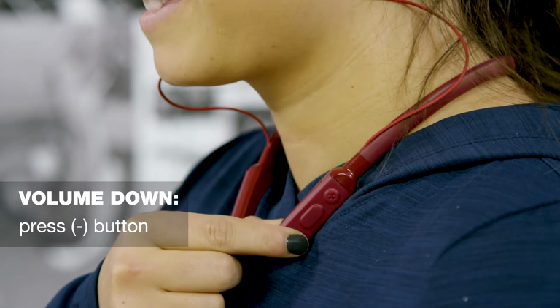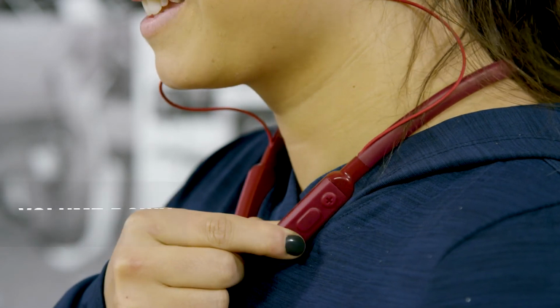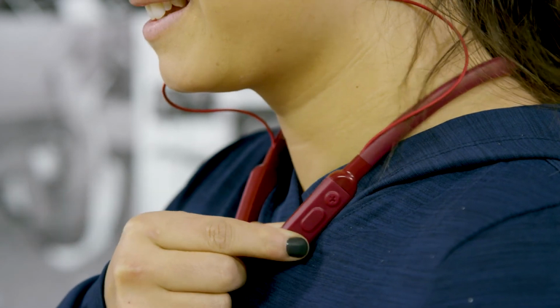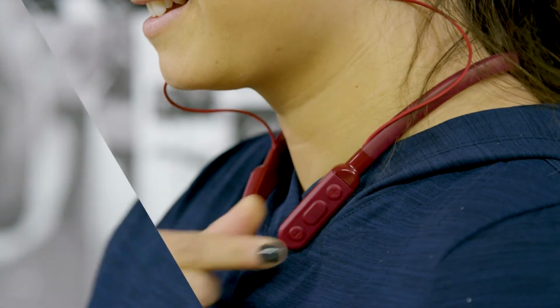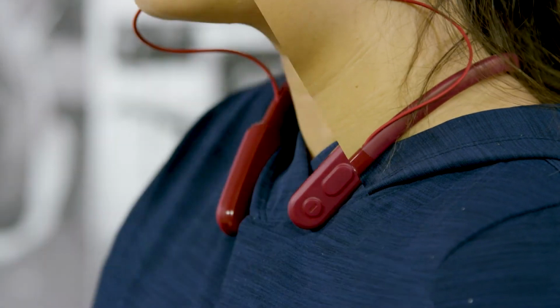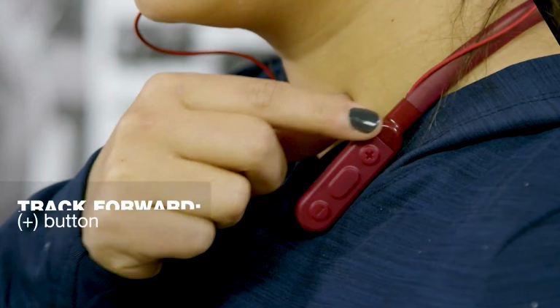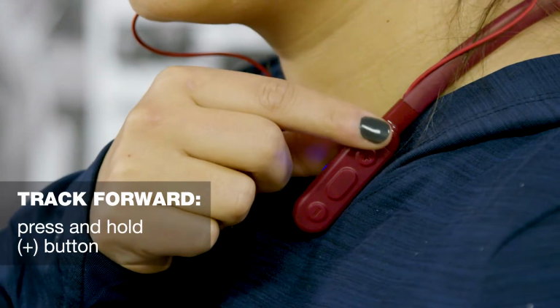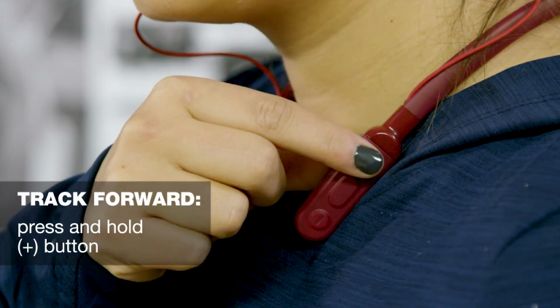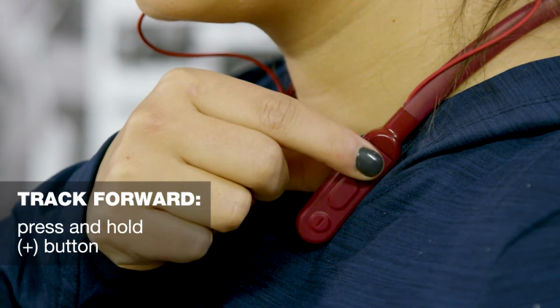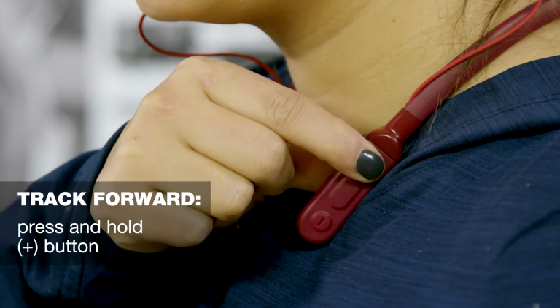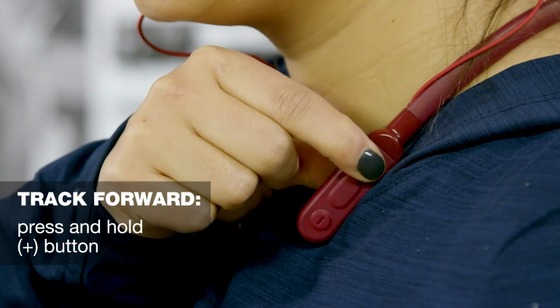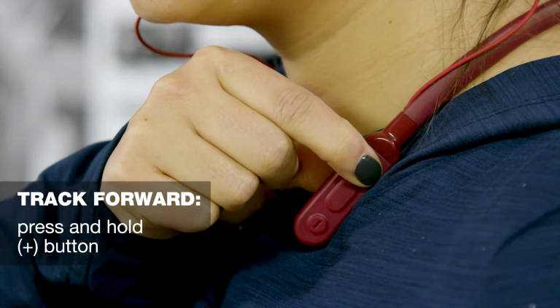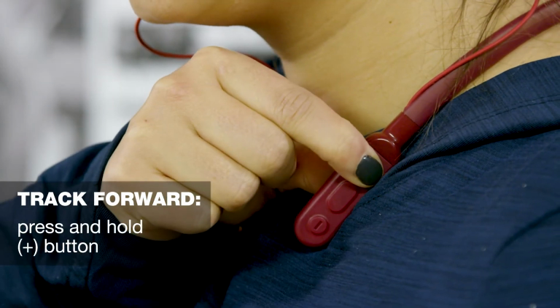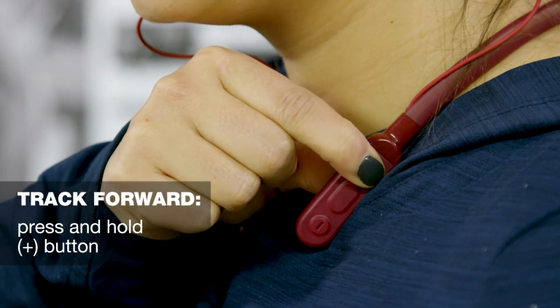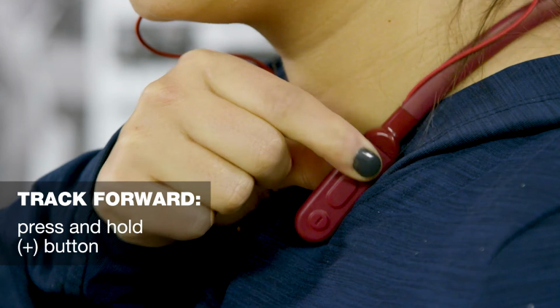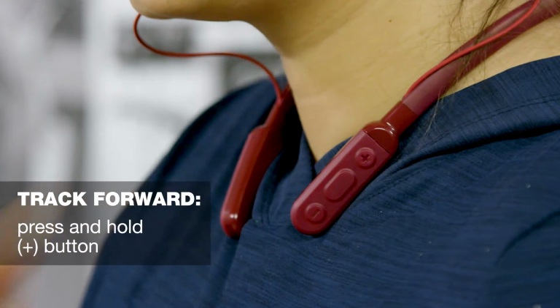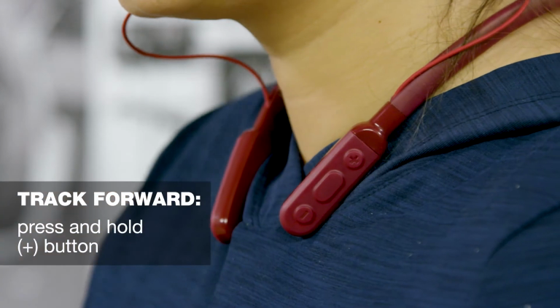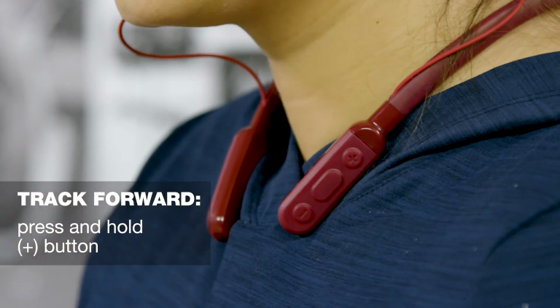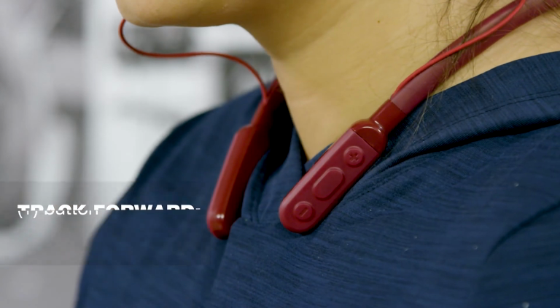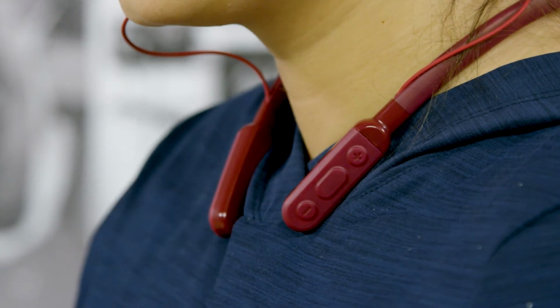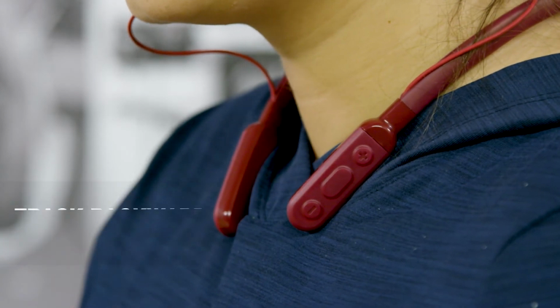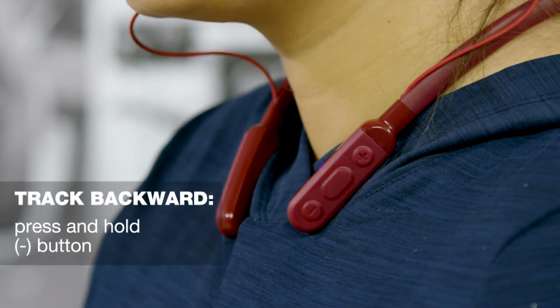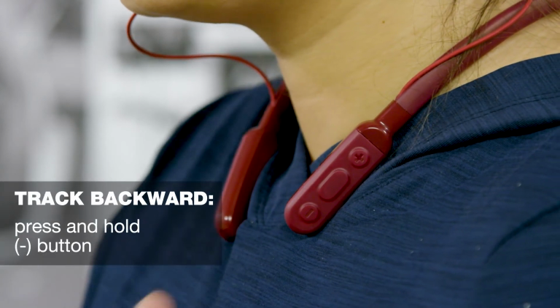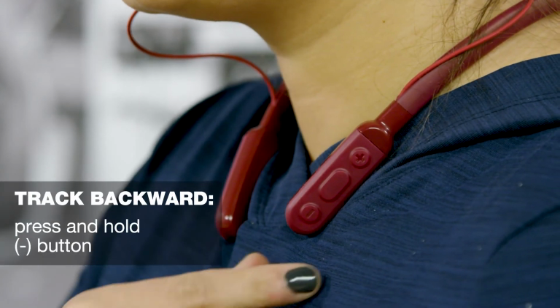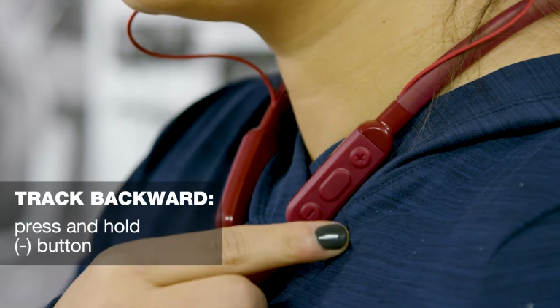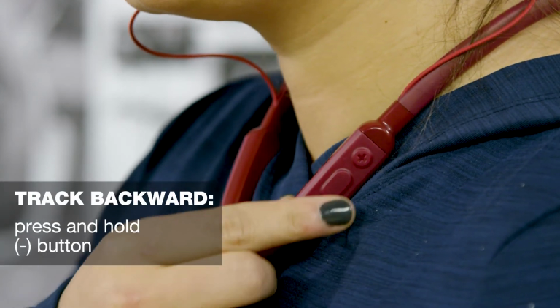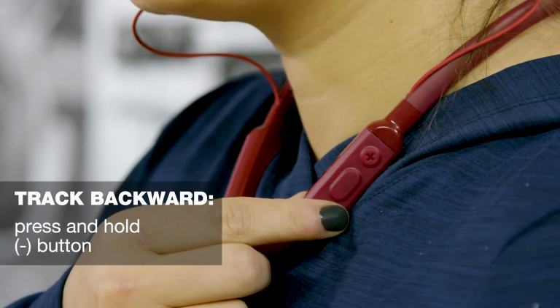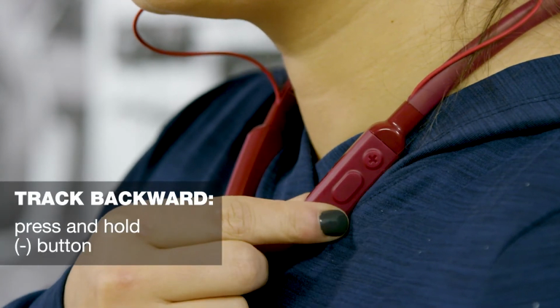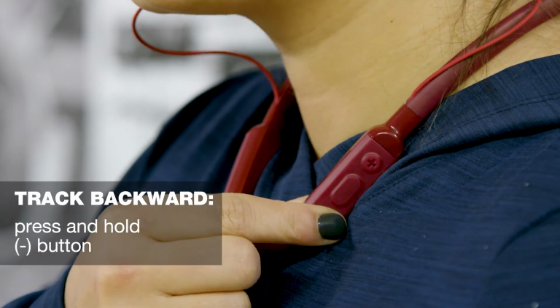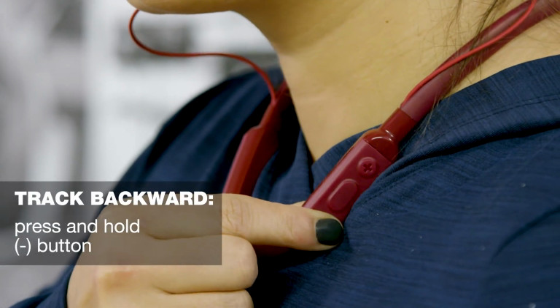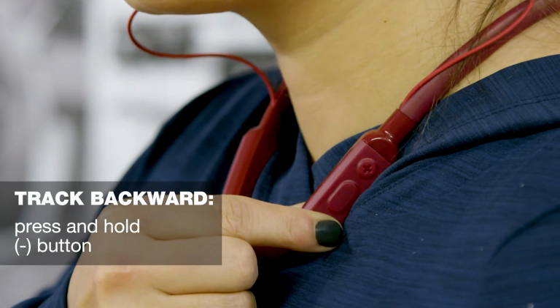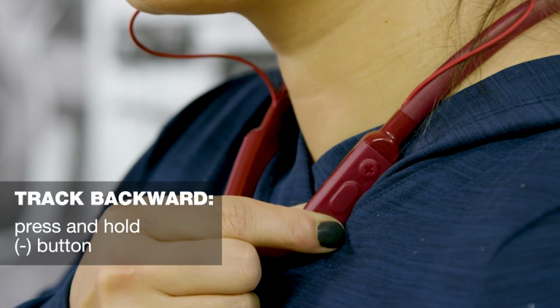To skip a song forward, press and hold the plus button. To skip a song backwards, press and hold the minus button.